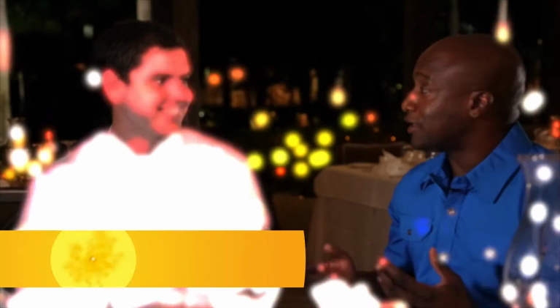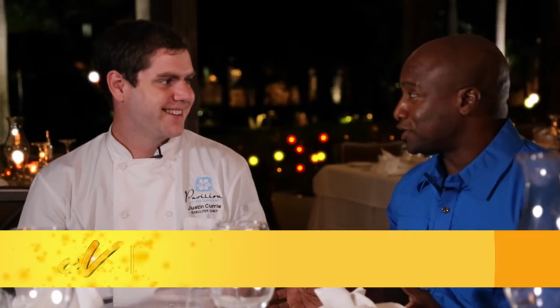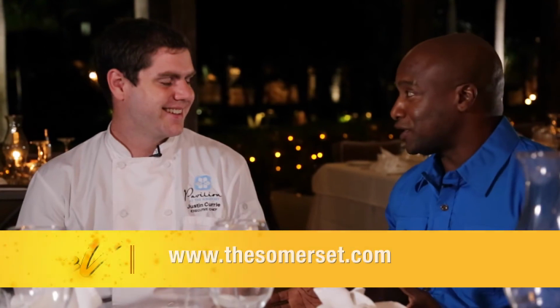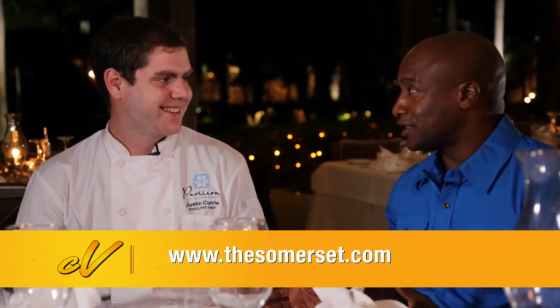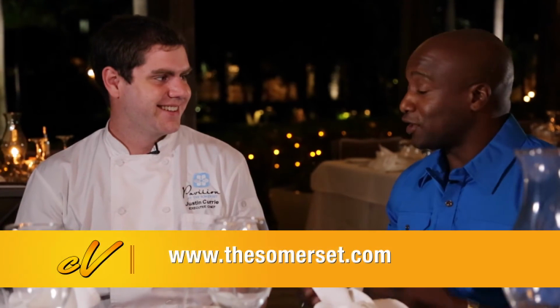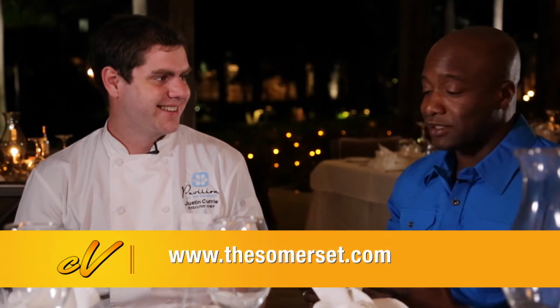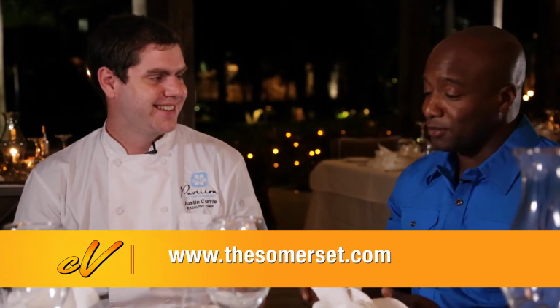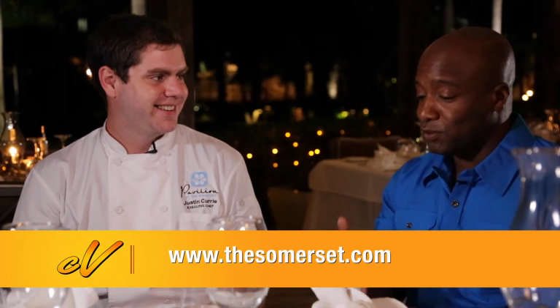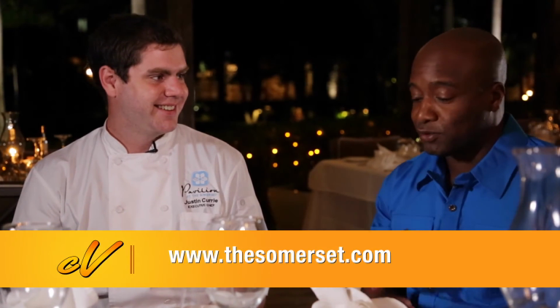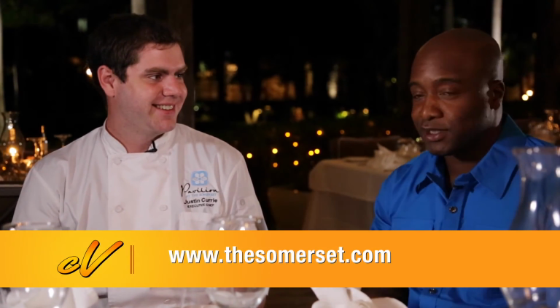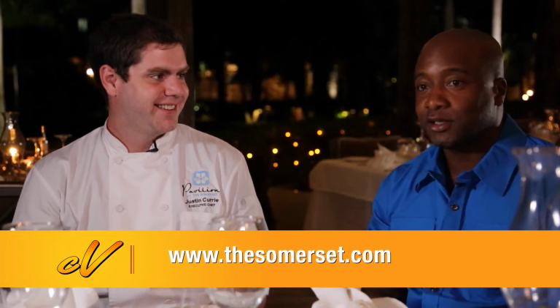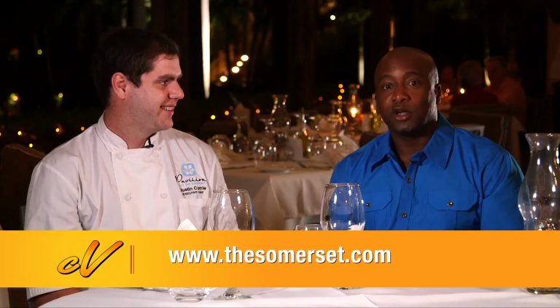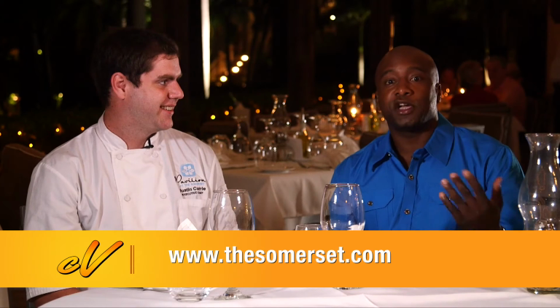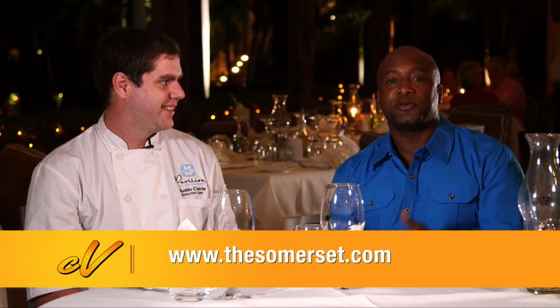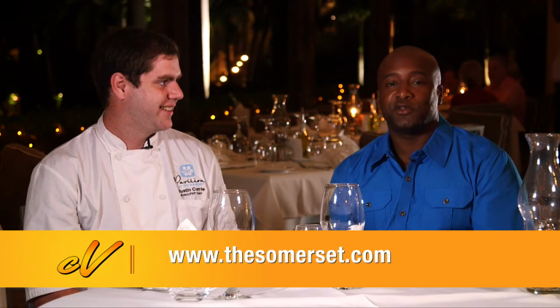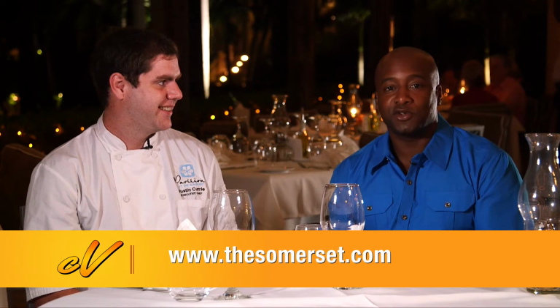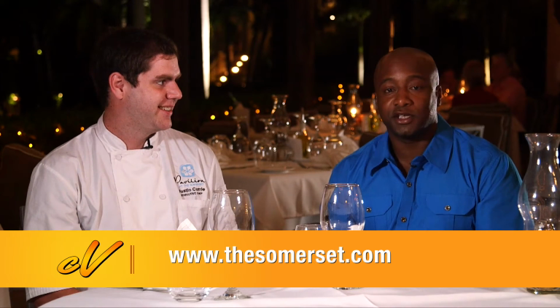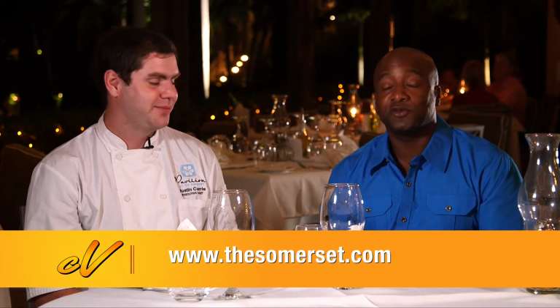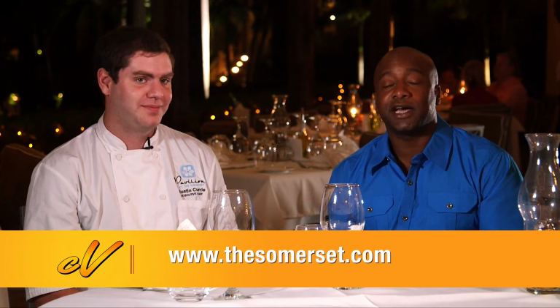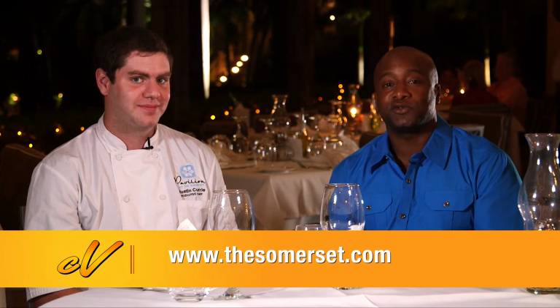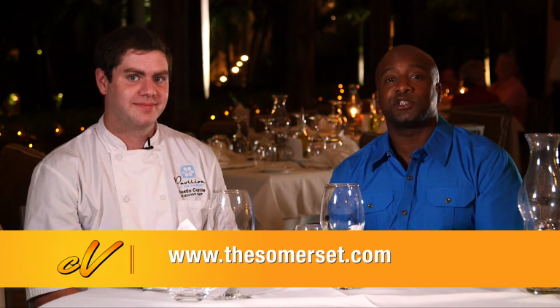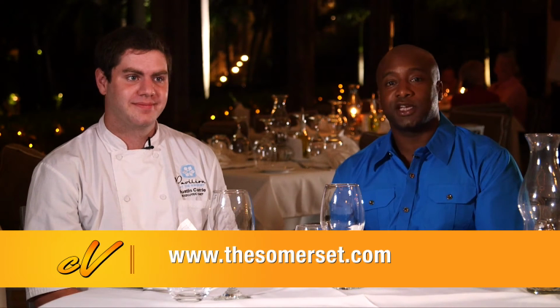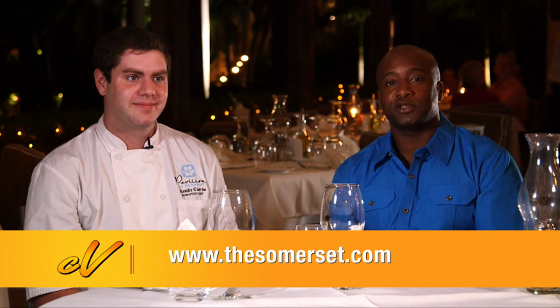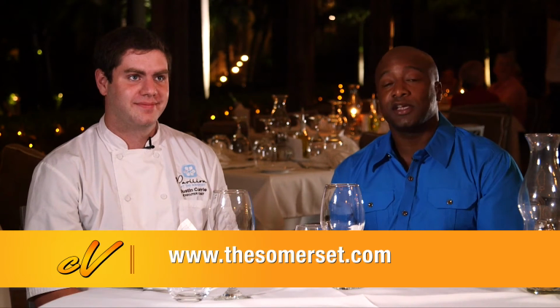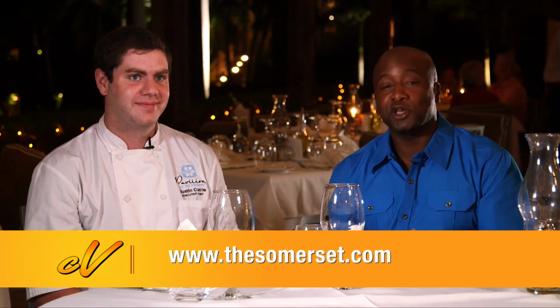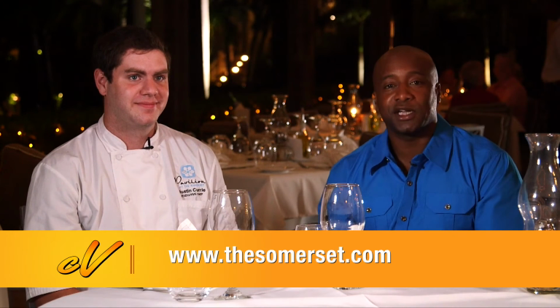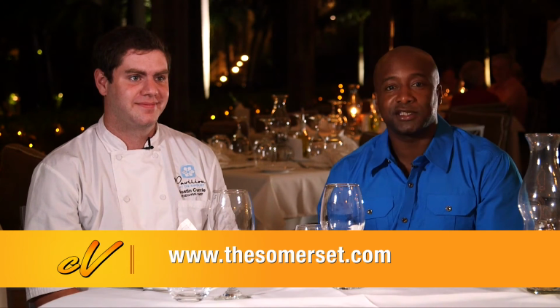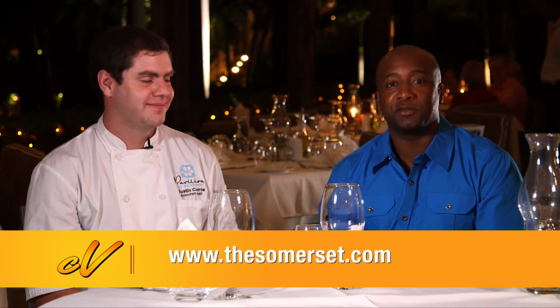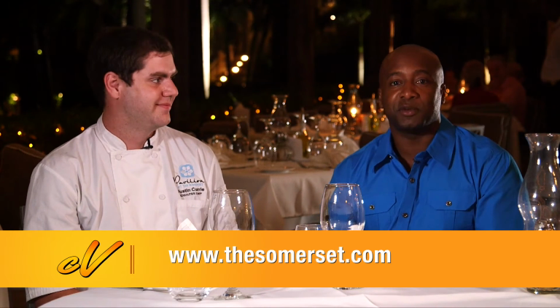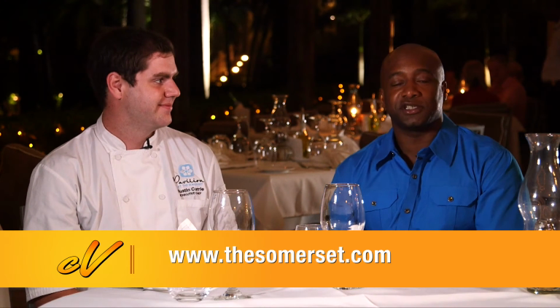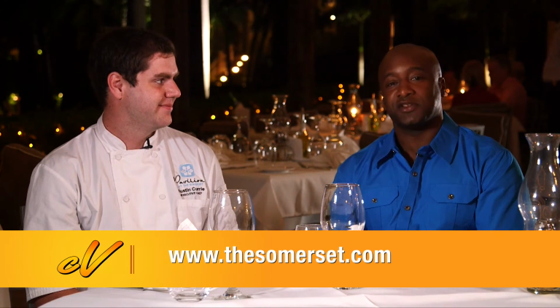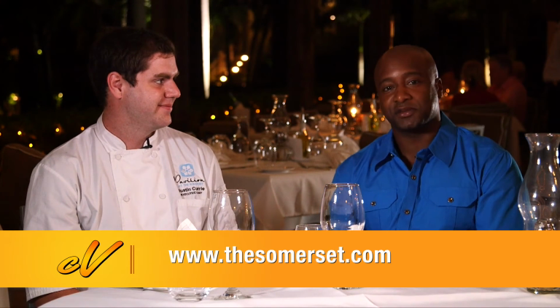Thank you Chef Justin, I had a great time — the food is amazing. We're here at the Pavilion Restaurant in the beautiful islands of Turks and Caicos, and you're watching Caribbean Nugrations. We'll see you next time.